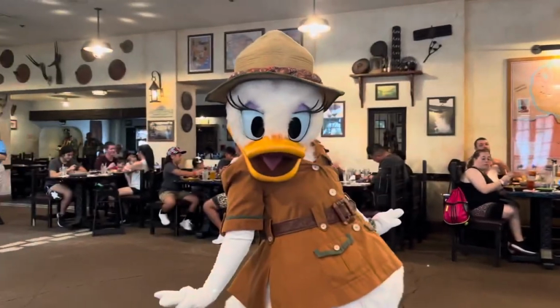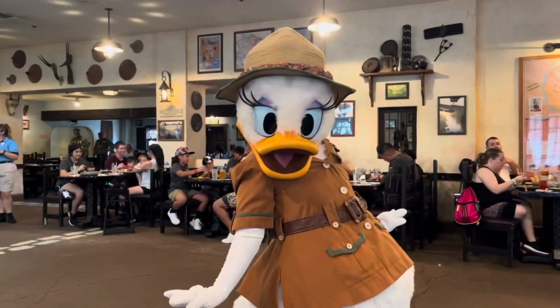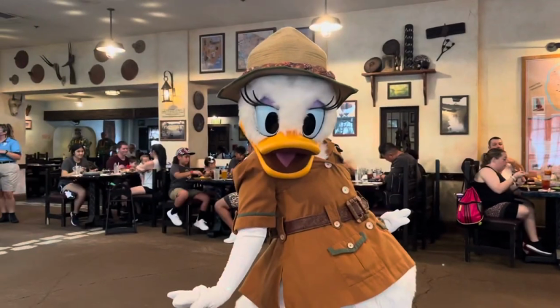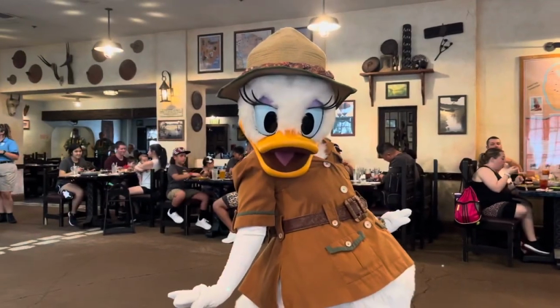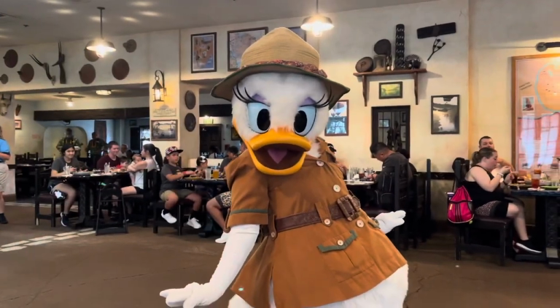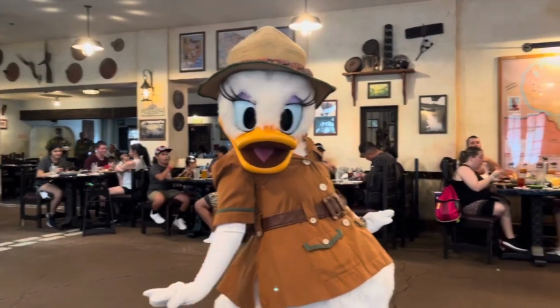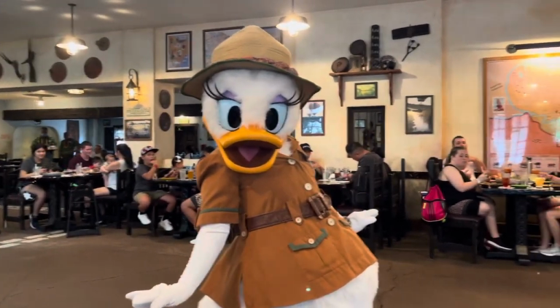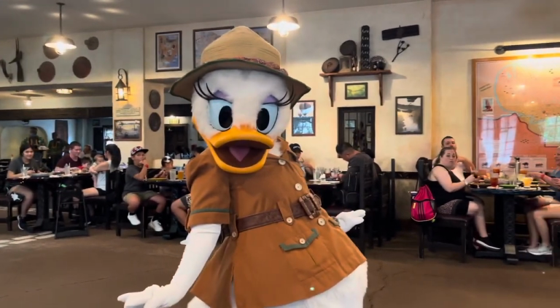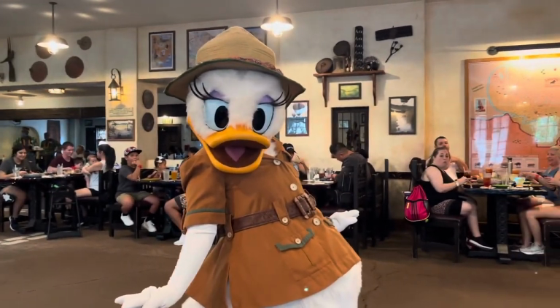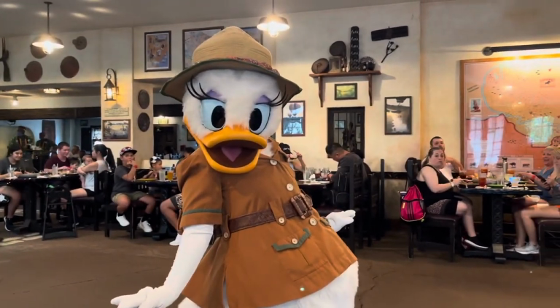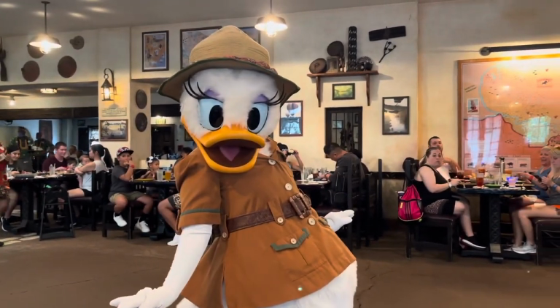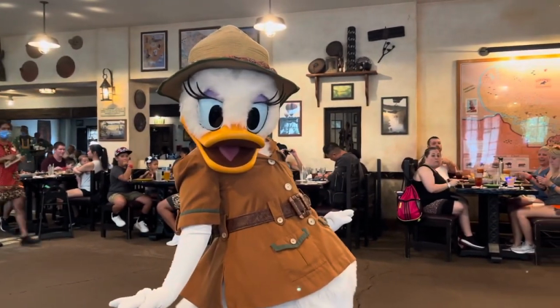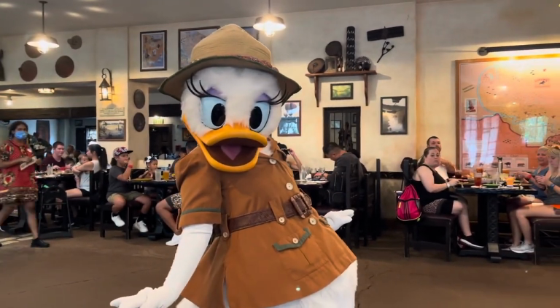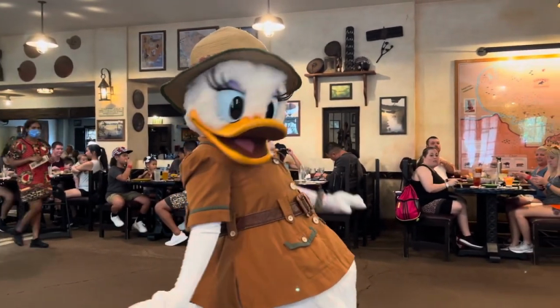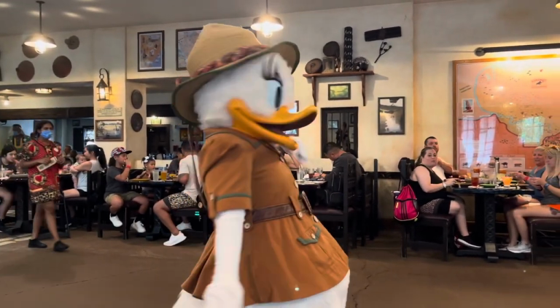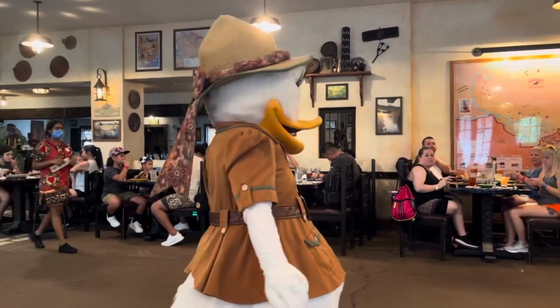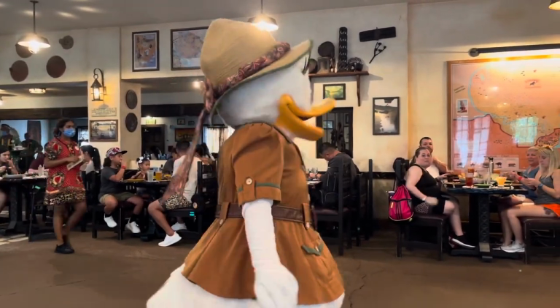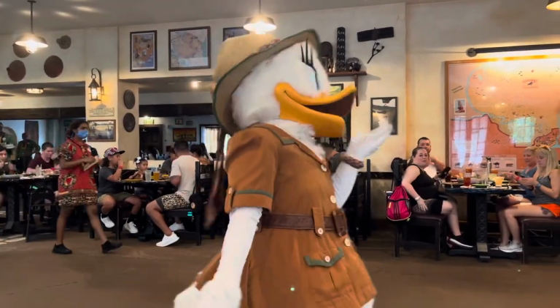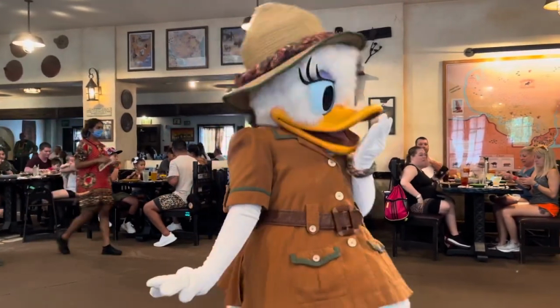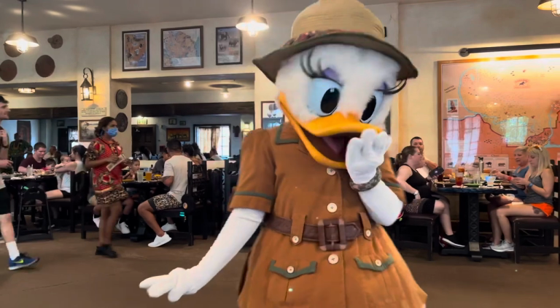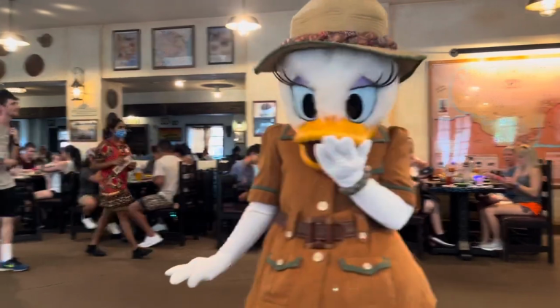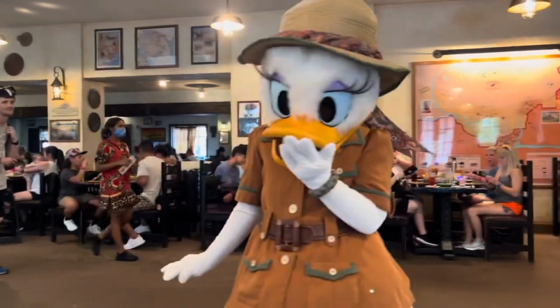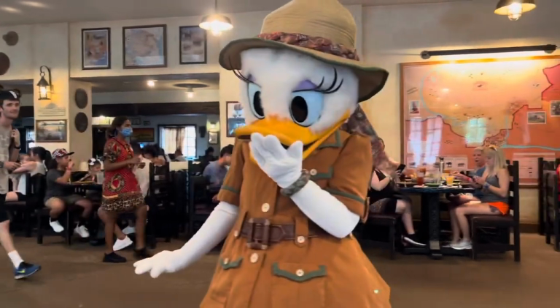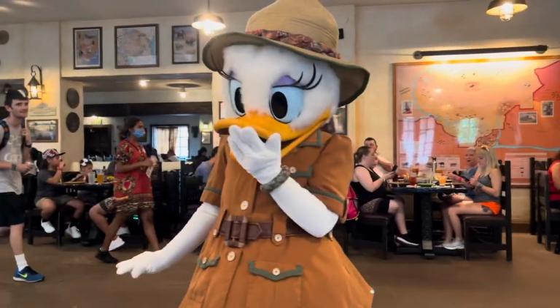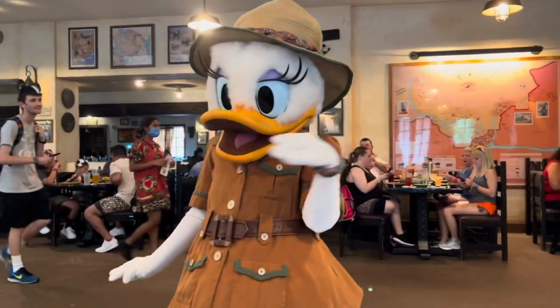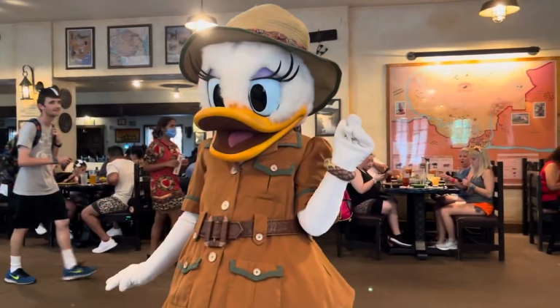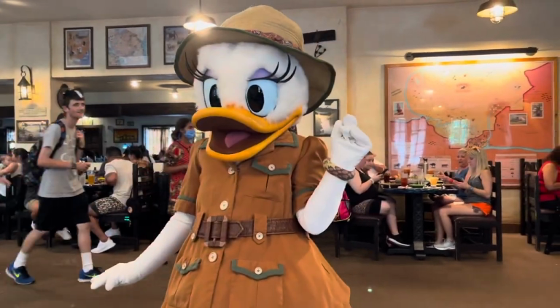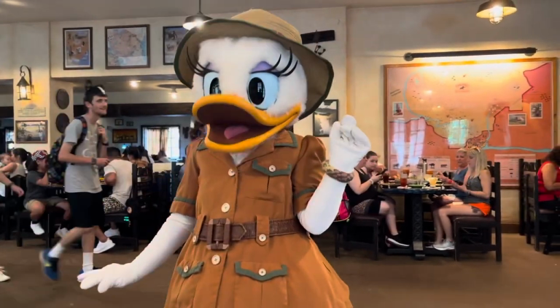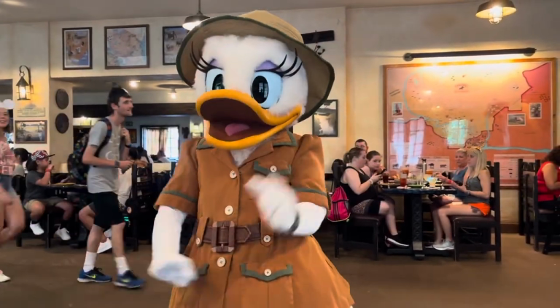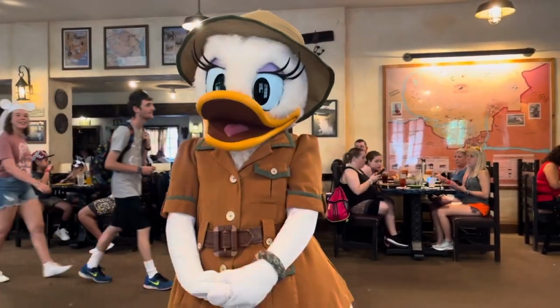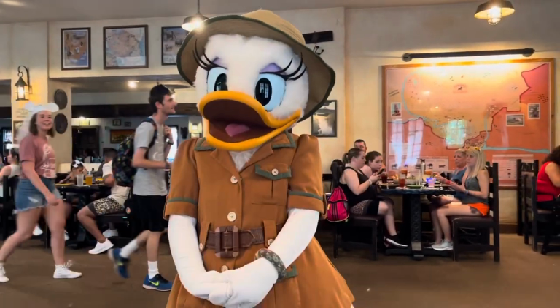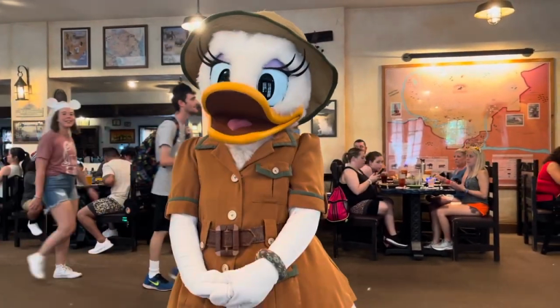Beautiful, Daisy! Looking good. Donald was just over here — he couldn't stop talking about you.